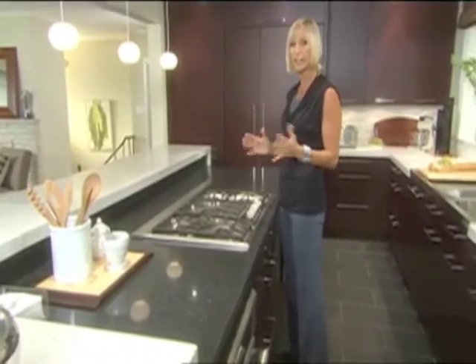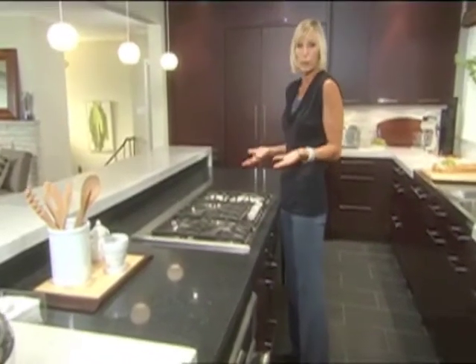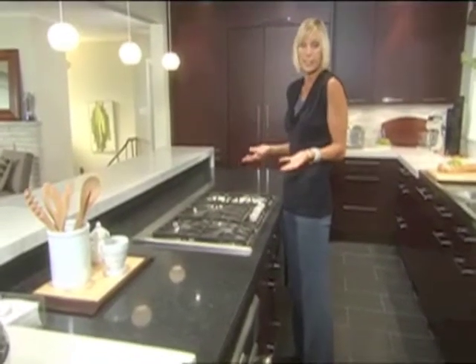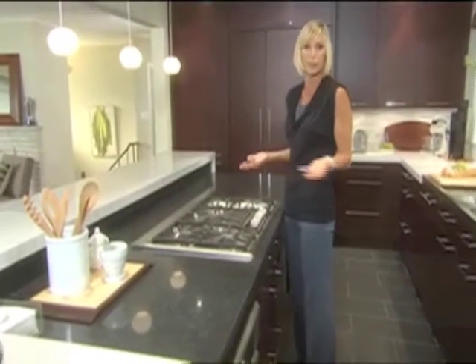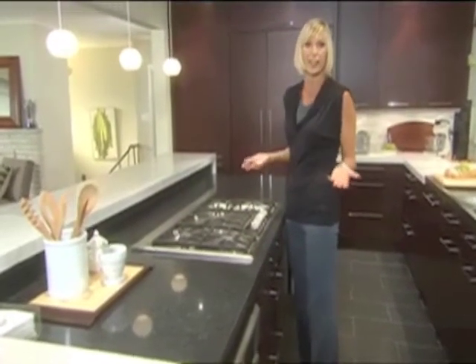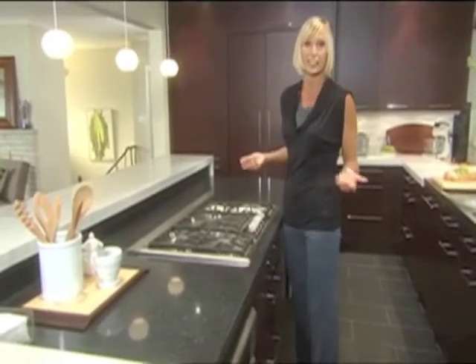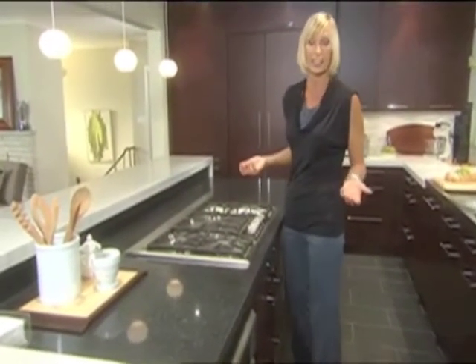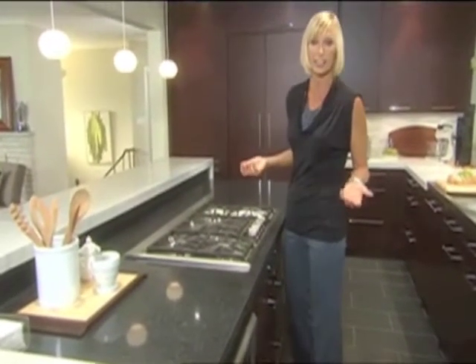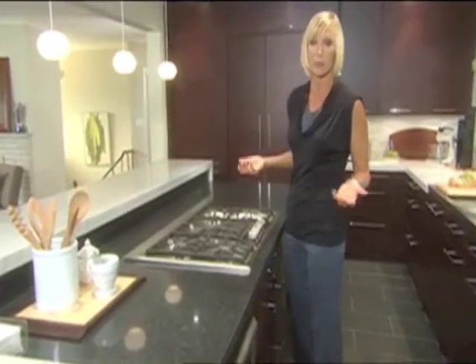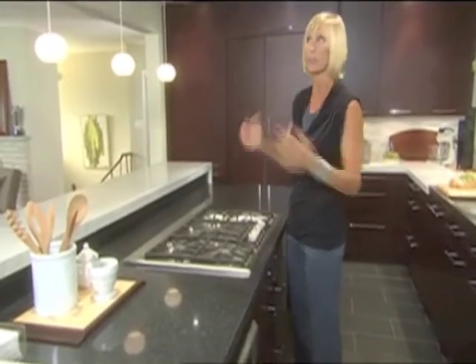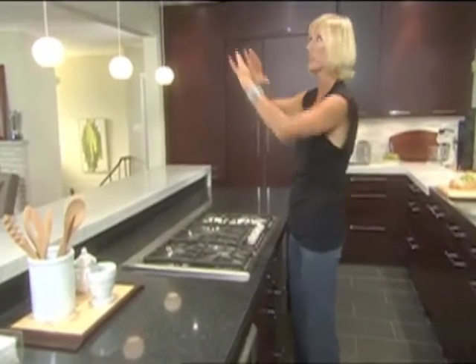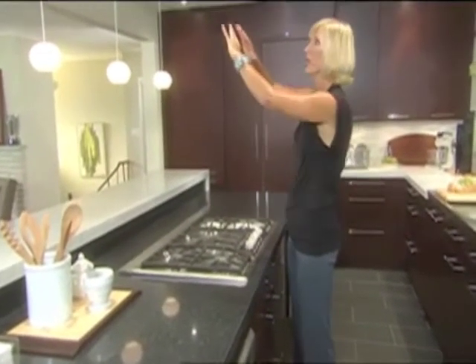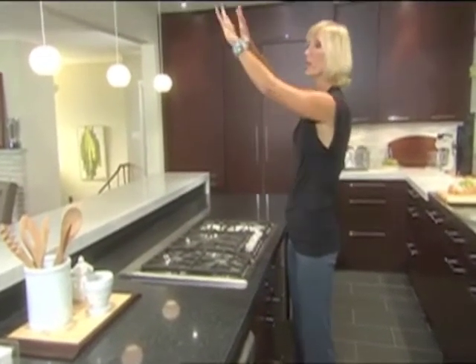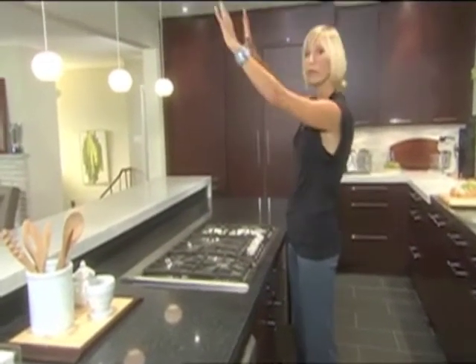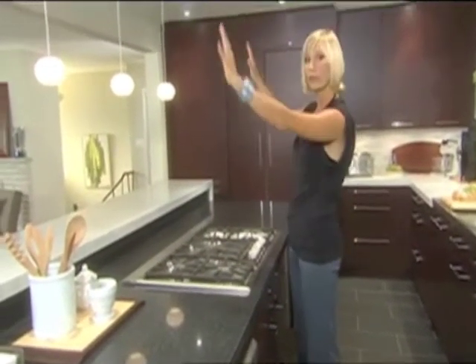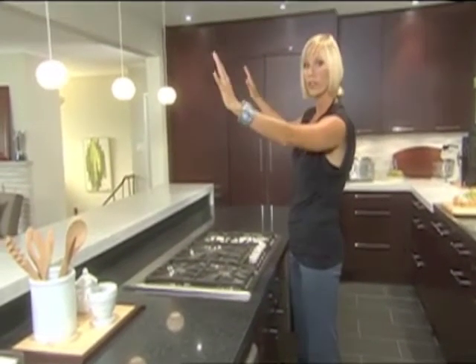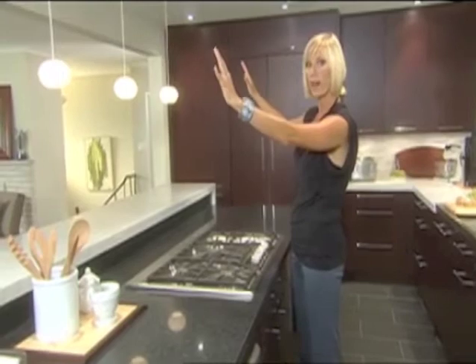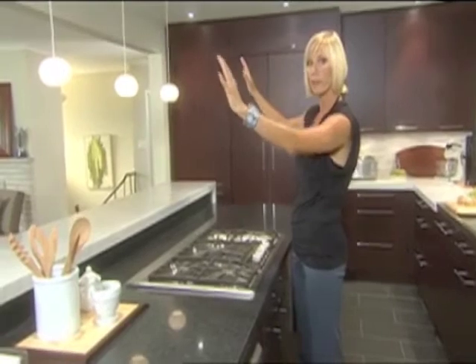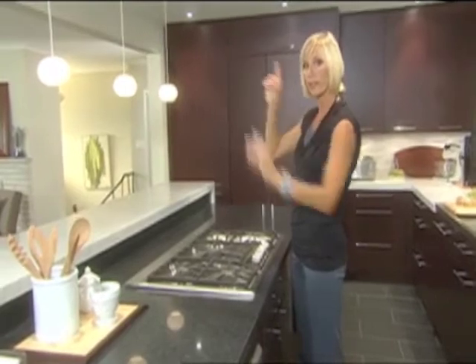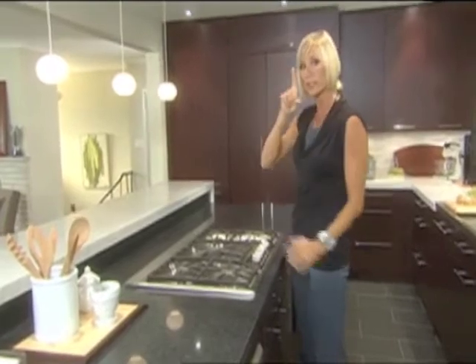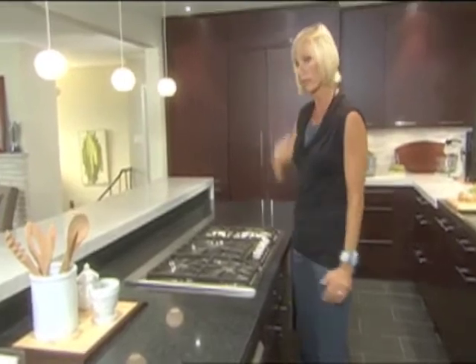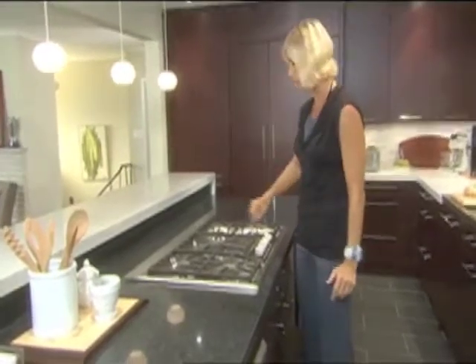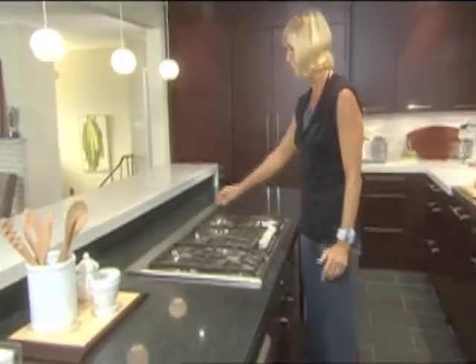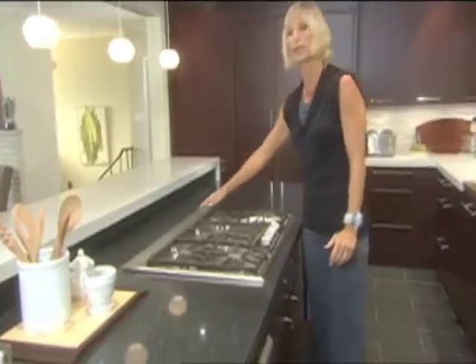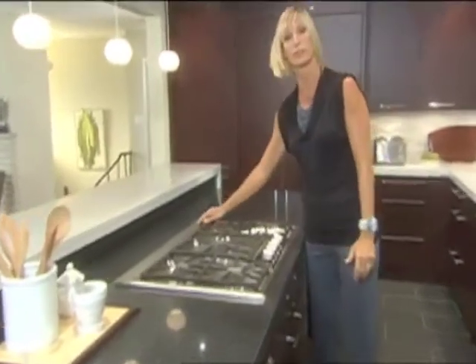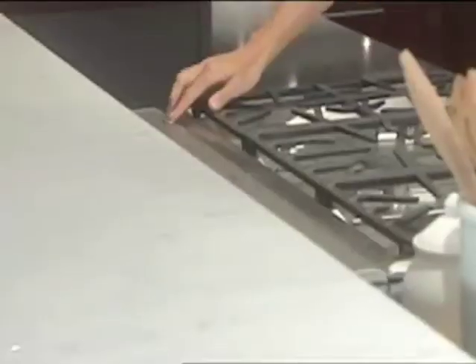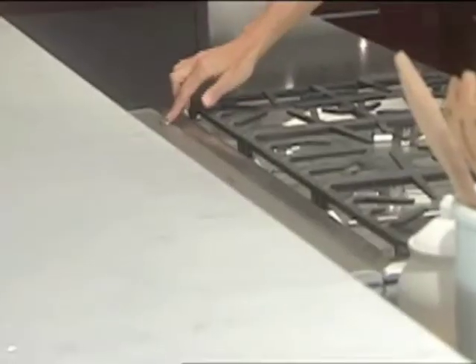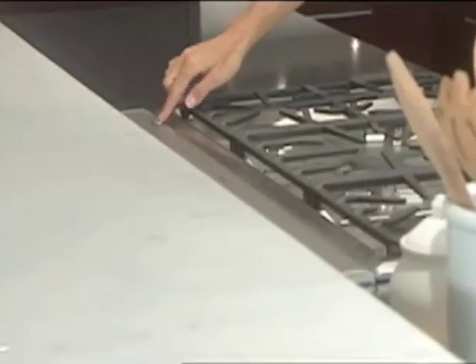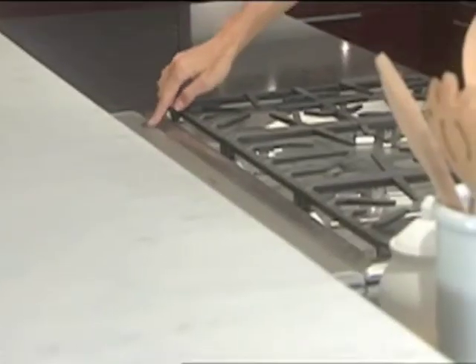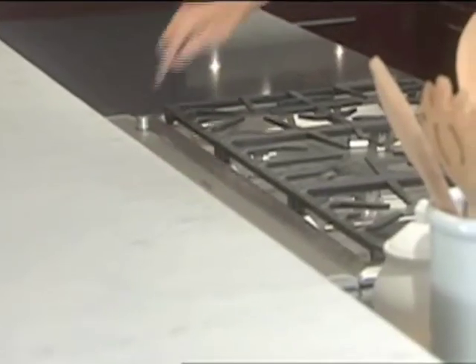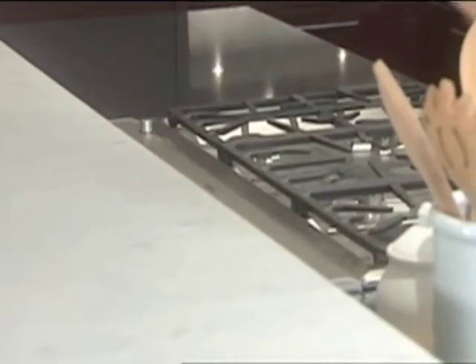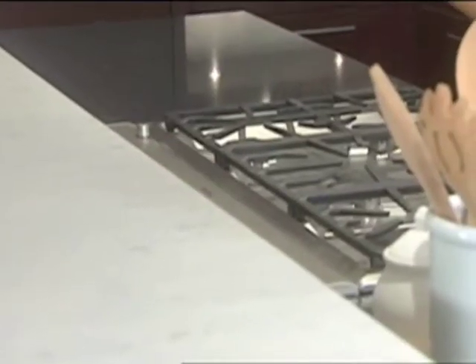Again, we wanted to keep the lines clean and contemporary, so no fume hood above. That's where the push of a button comes into play — ventilation.